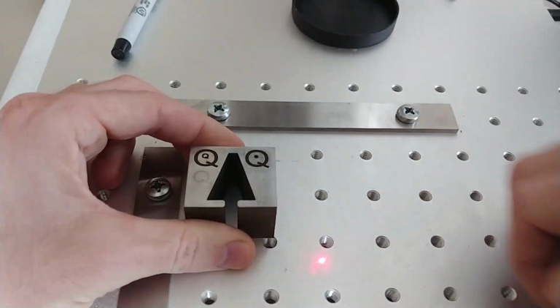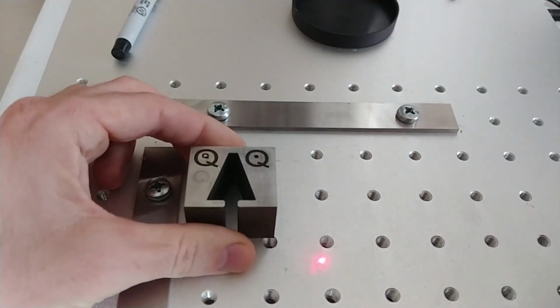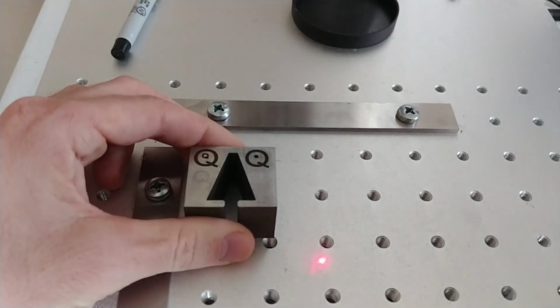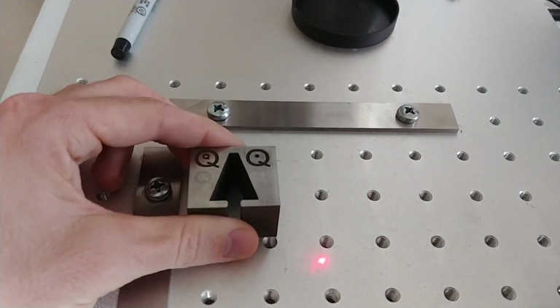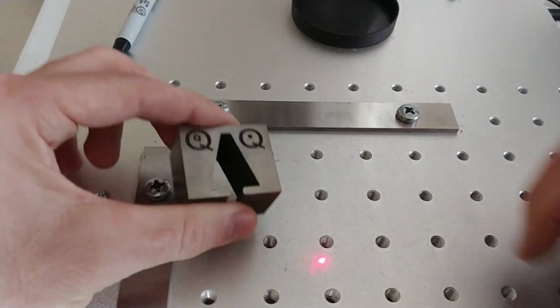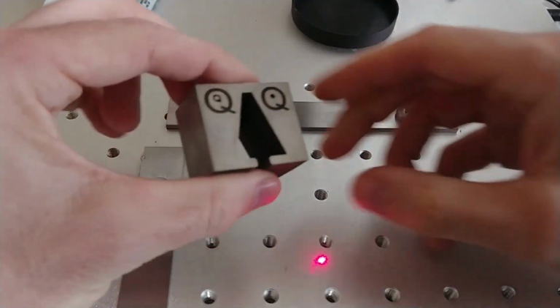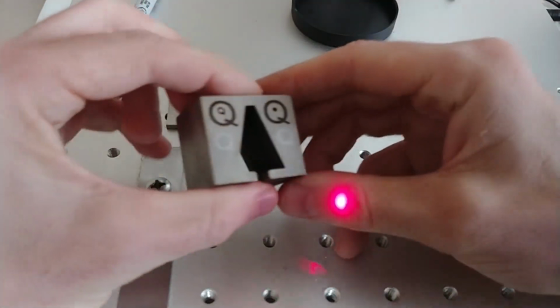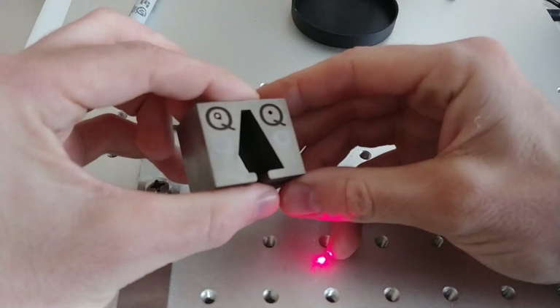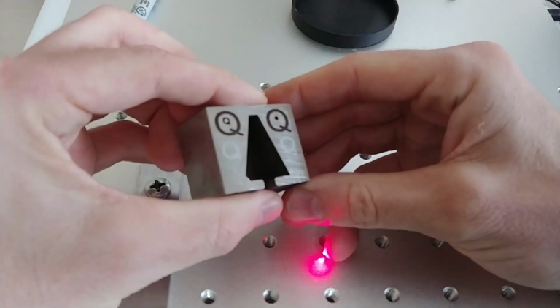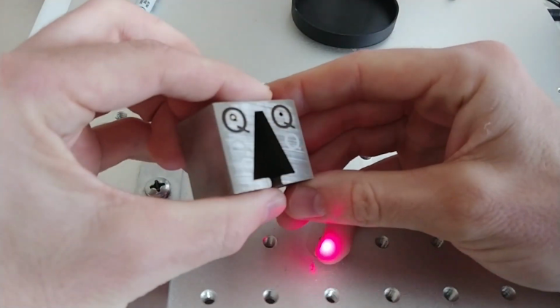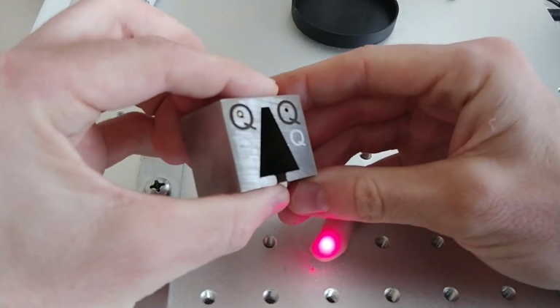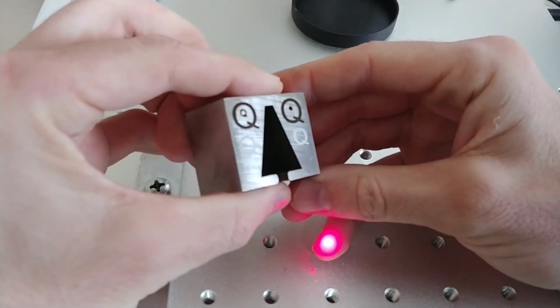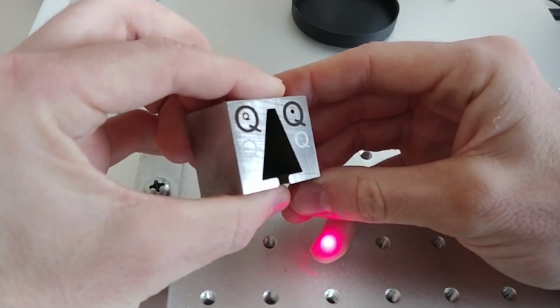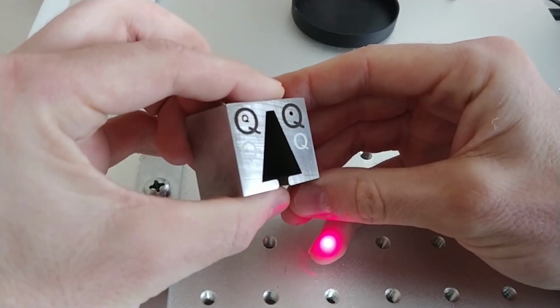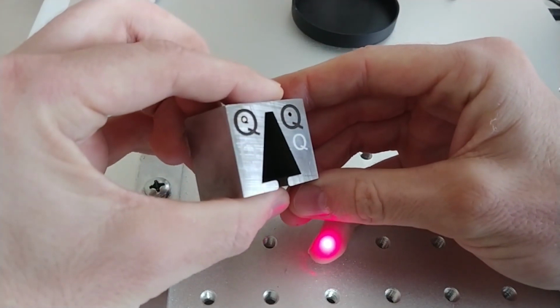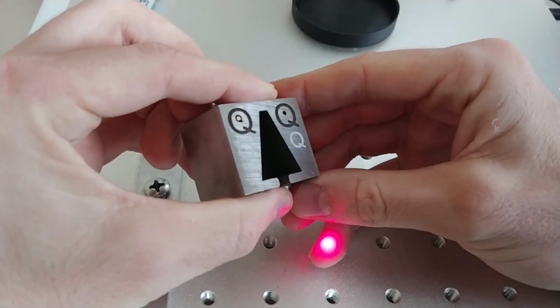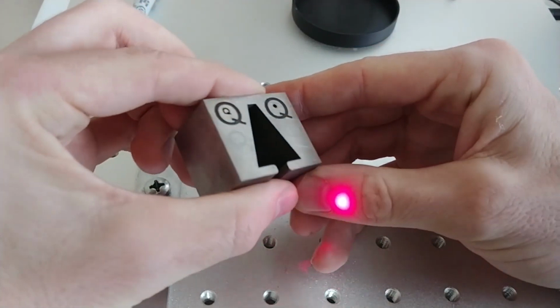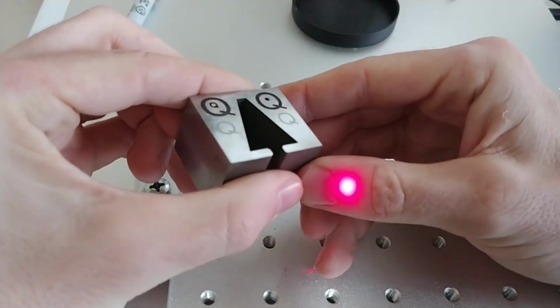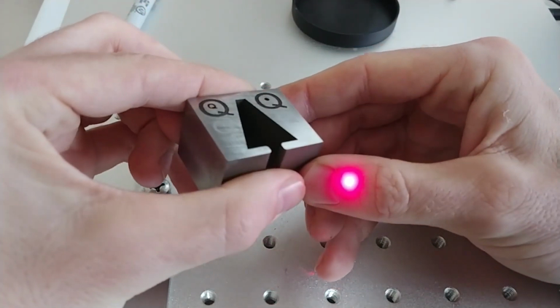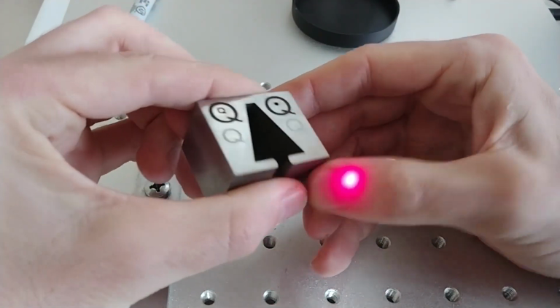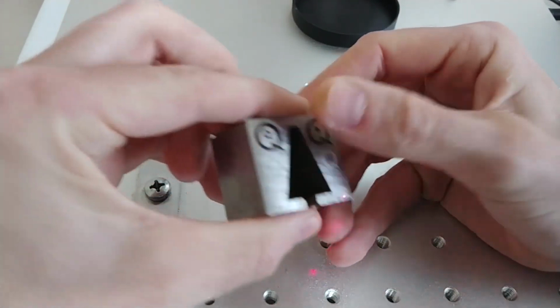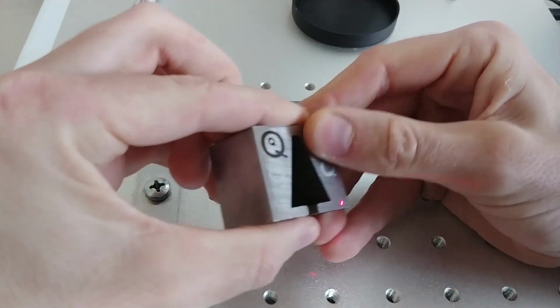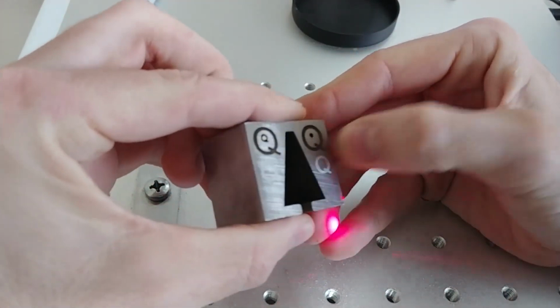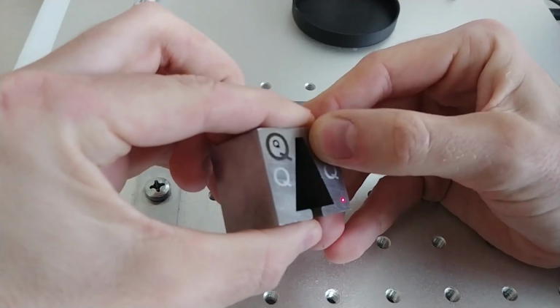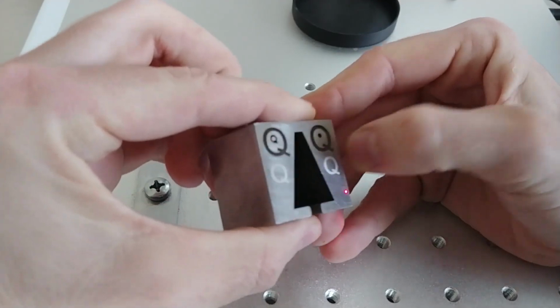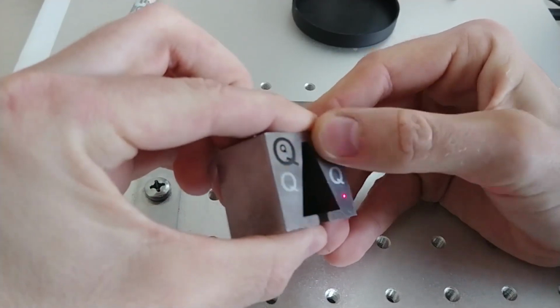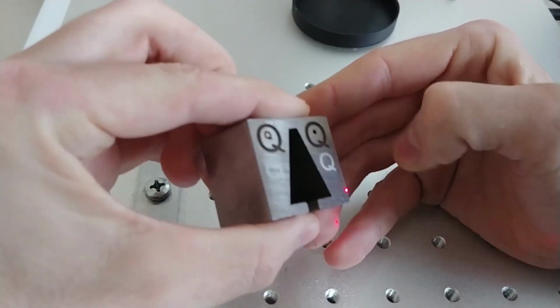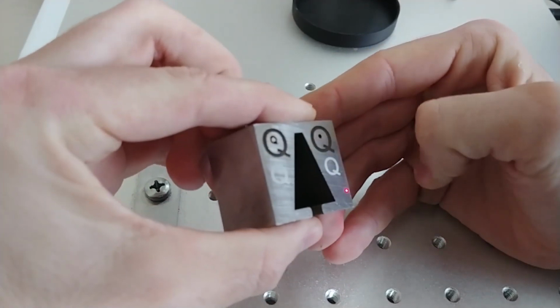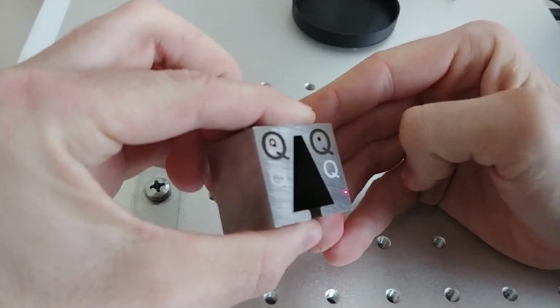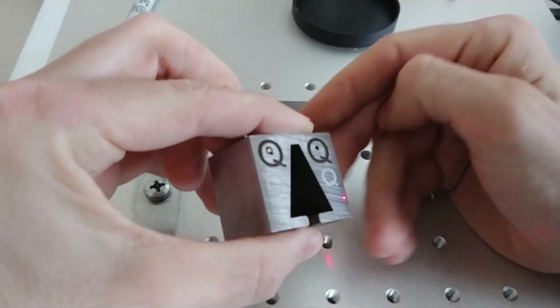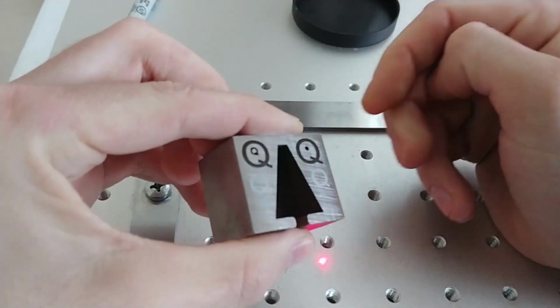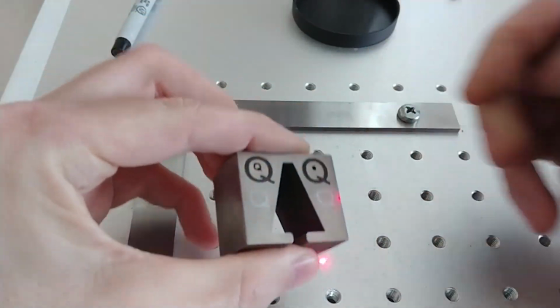That's about two minutes. I think that's big enough to get the indicator tip in there. We'll find out.